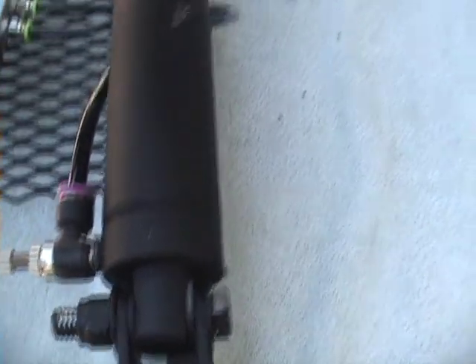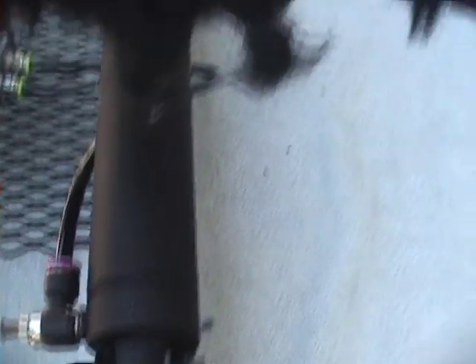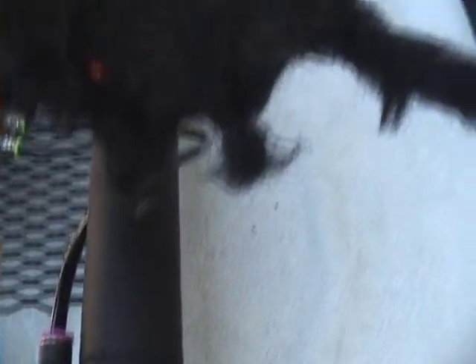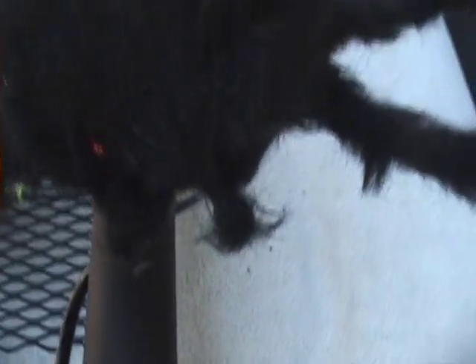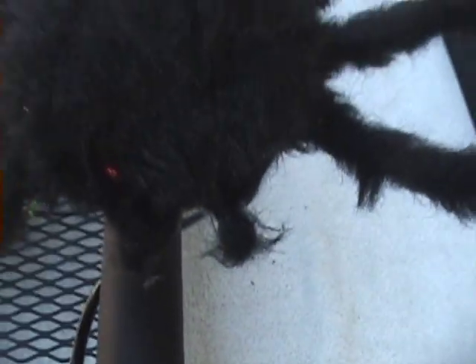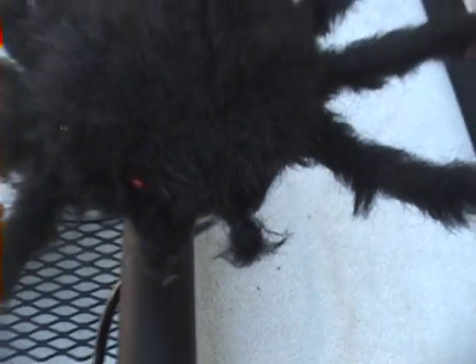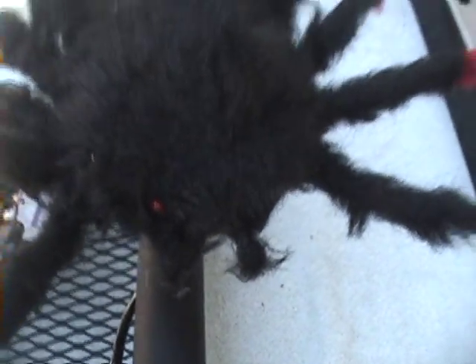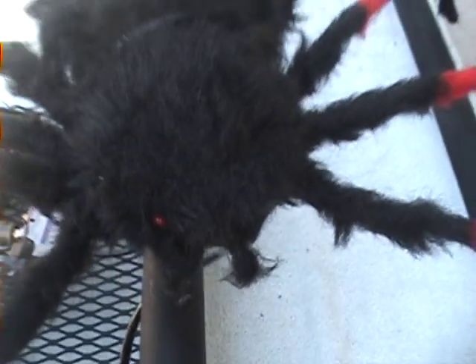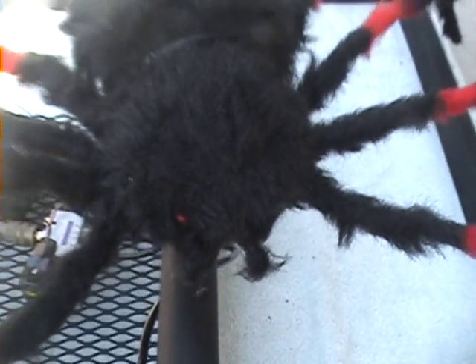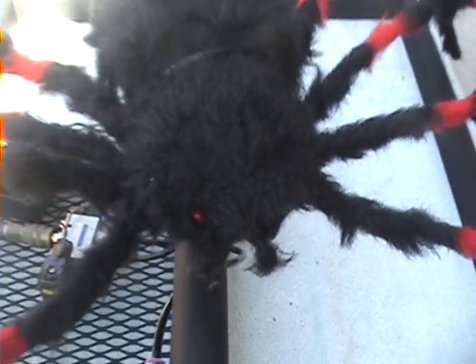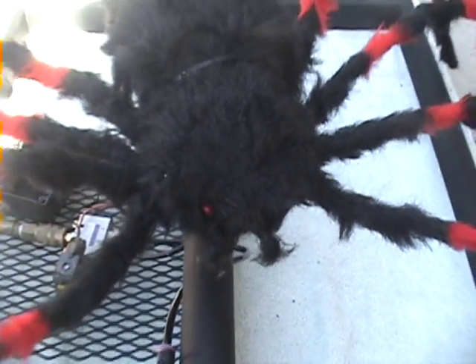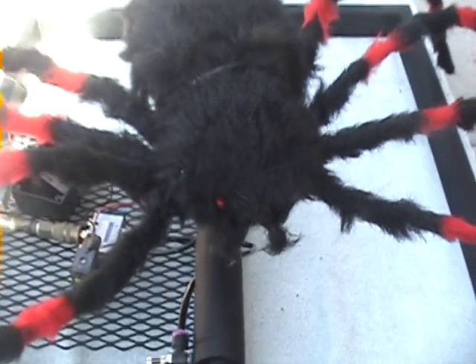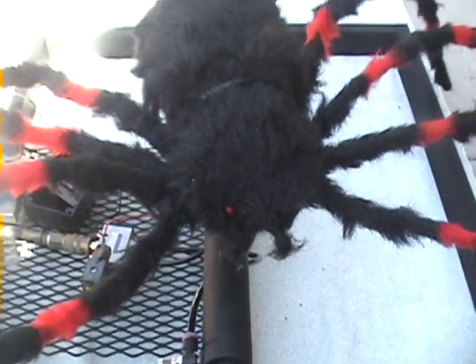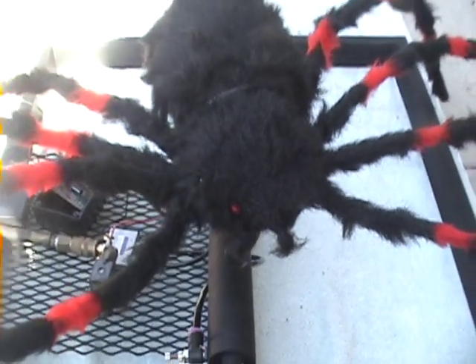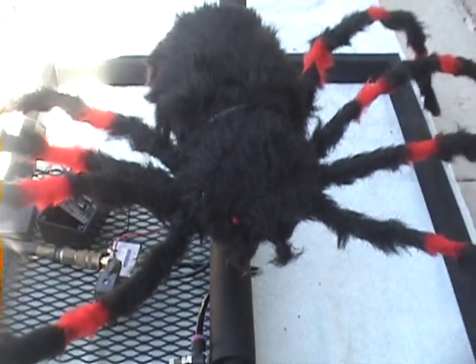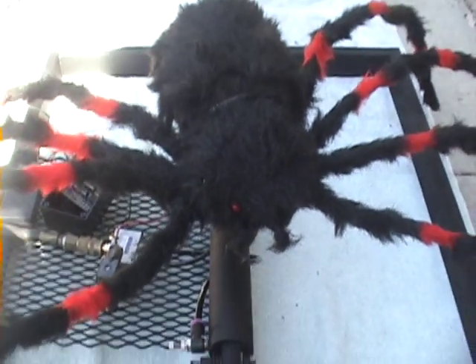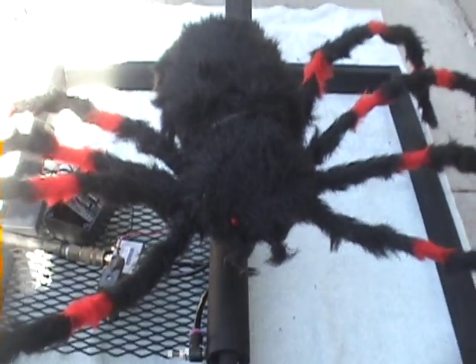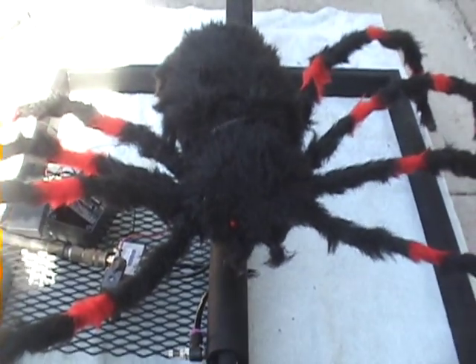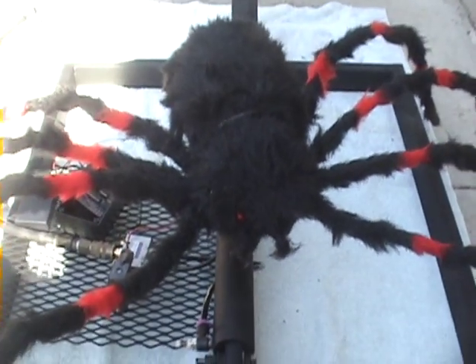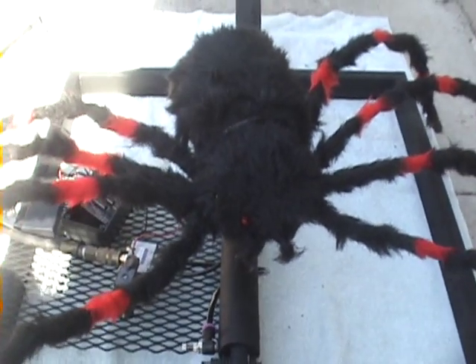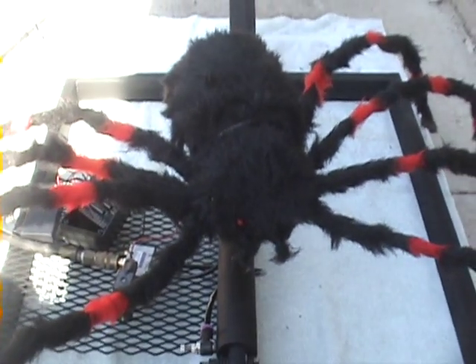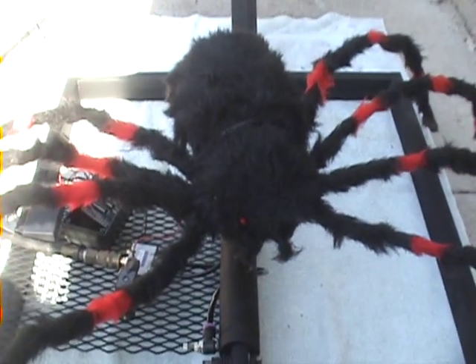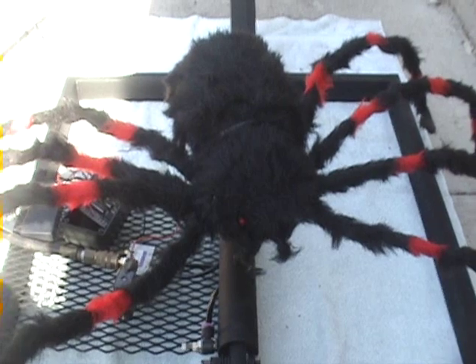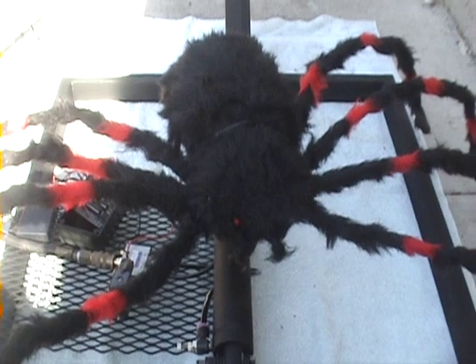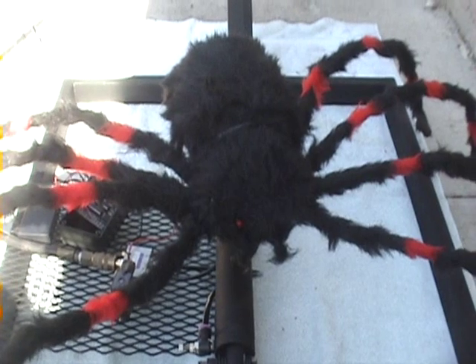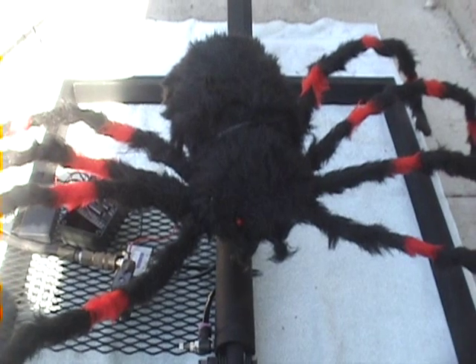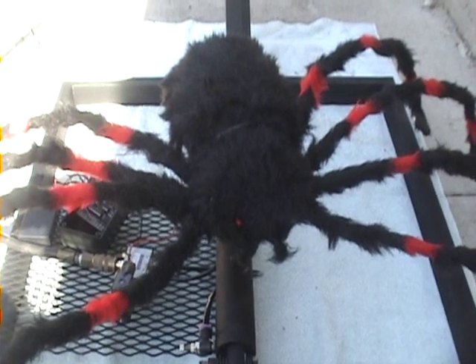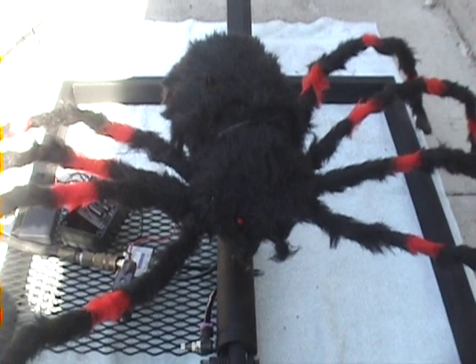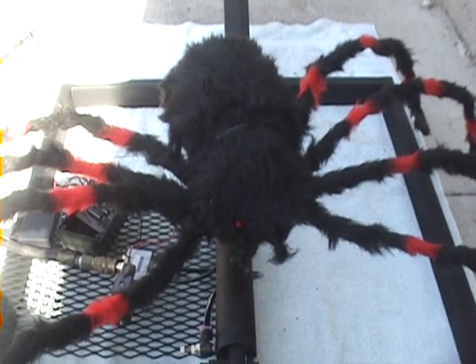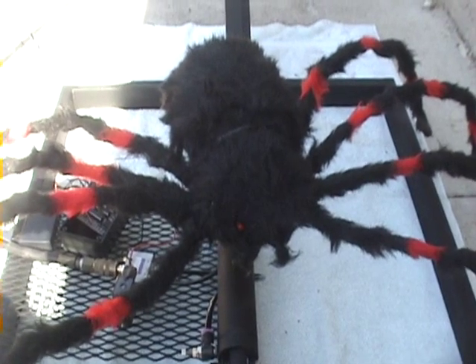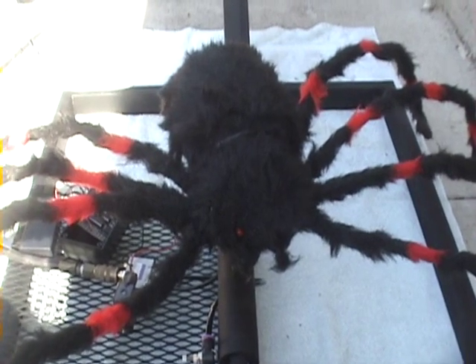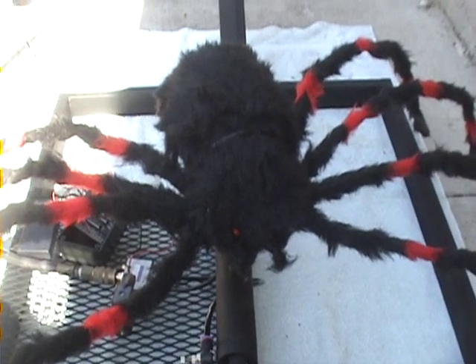Our spider's all done — ready to go out and scare some trick-or-treaters.